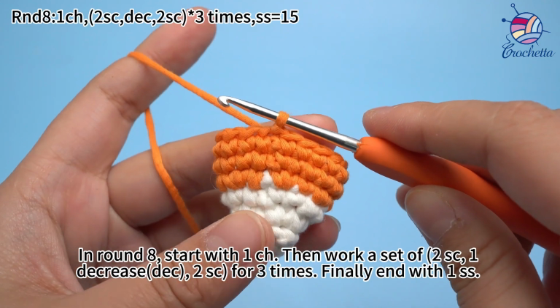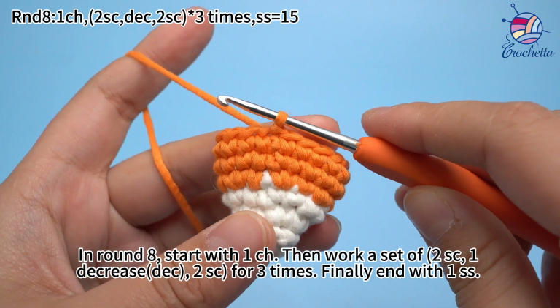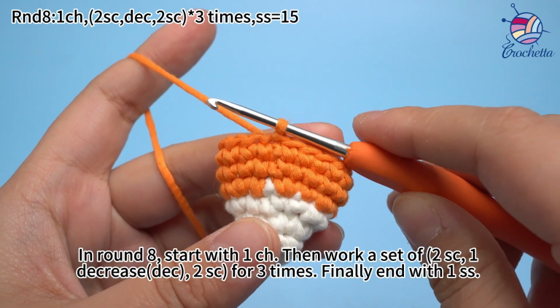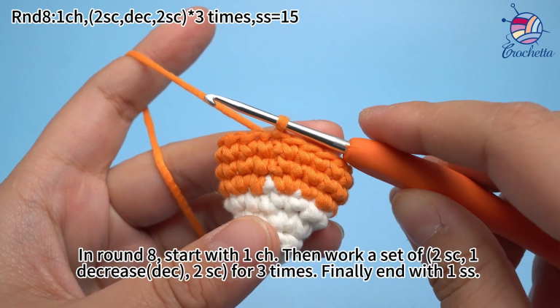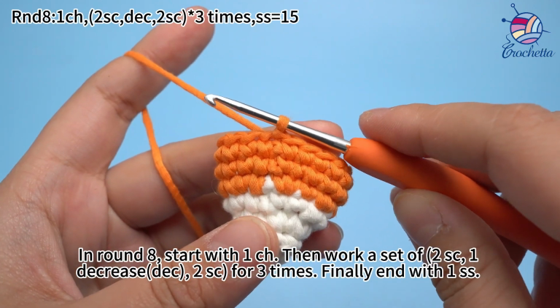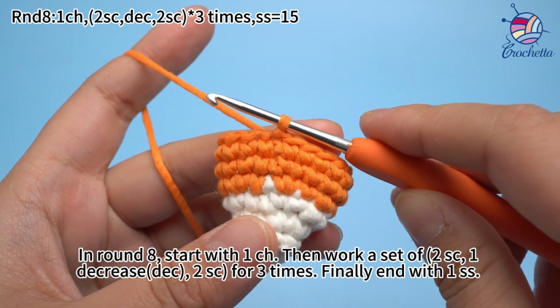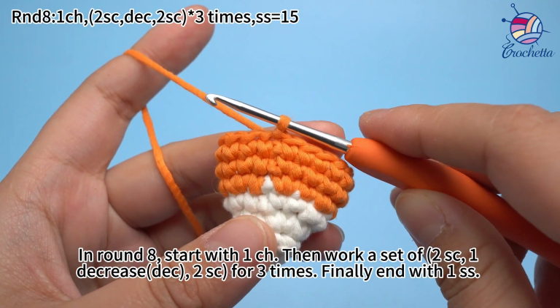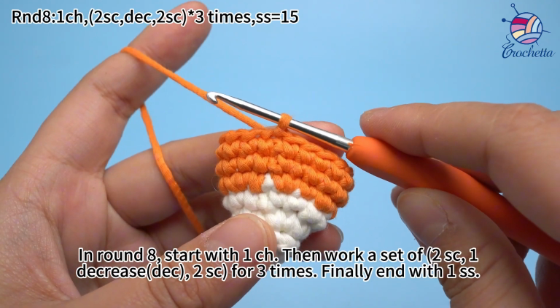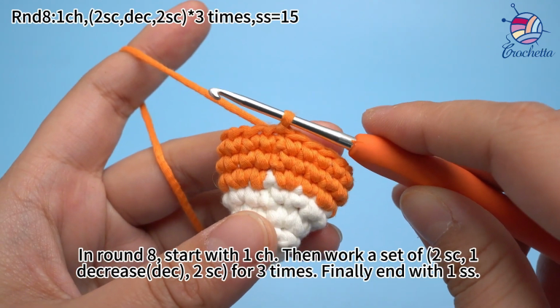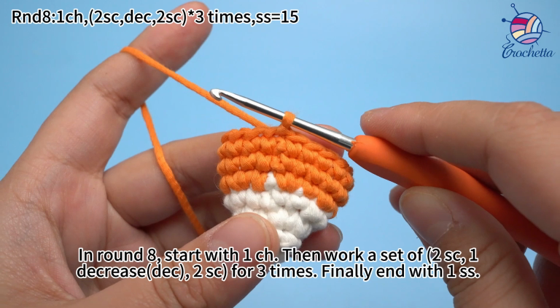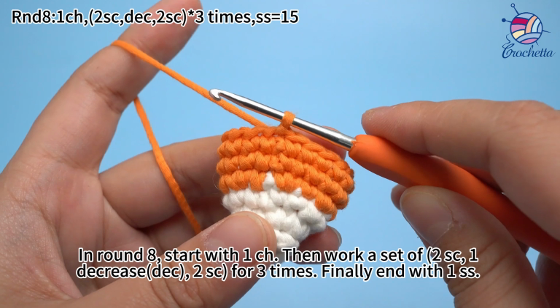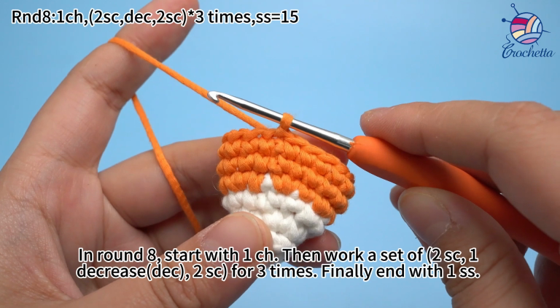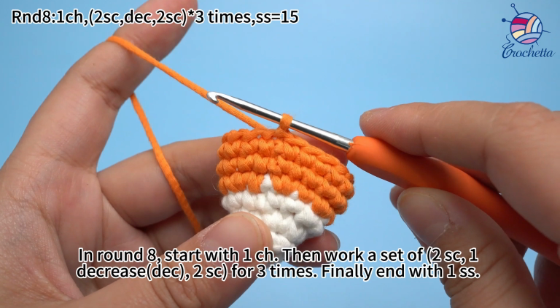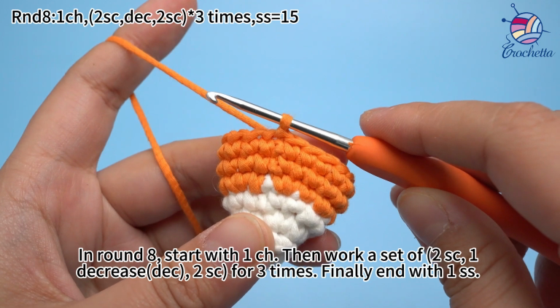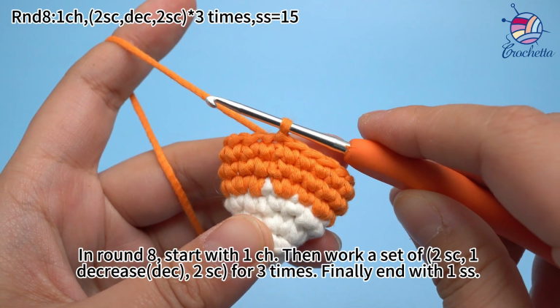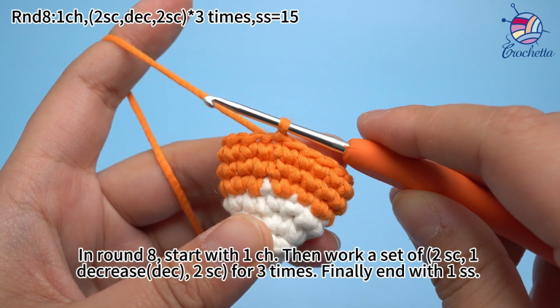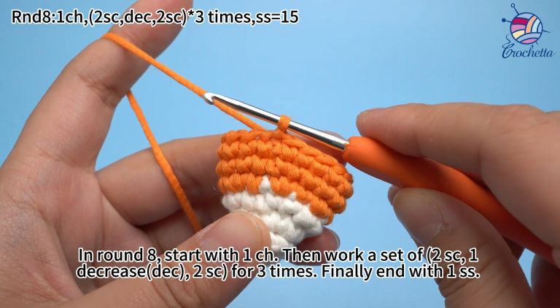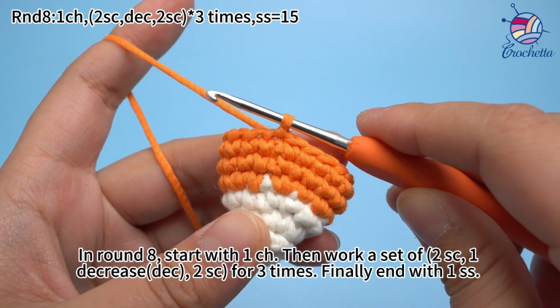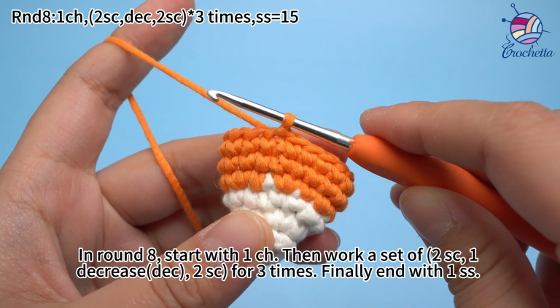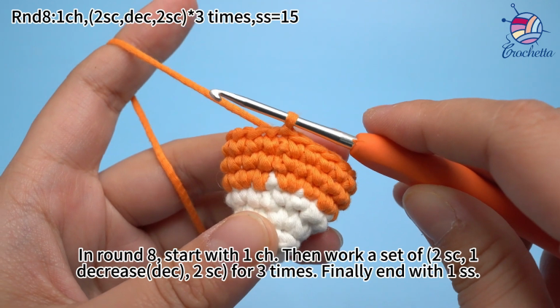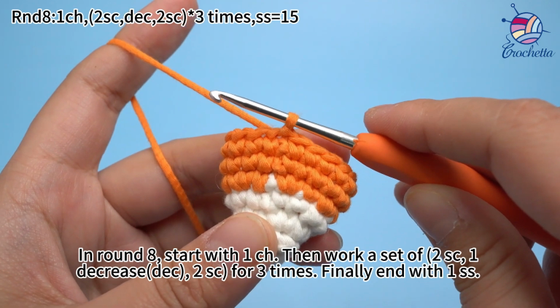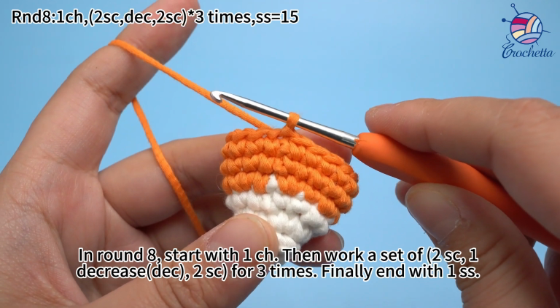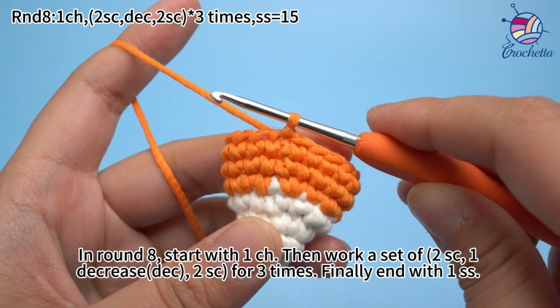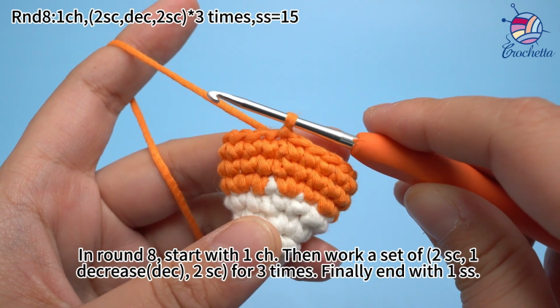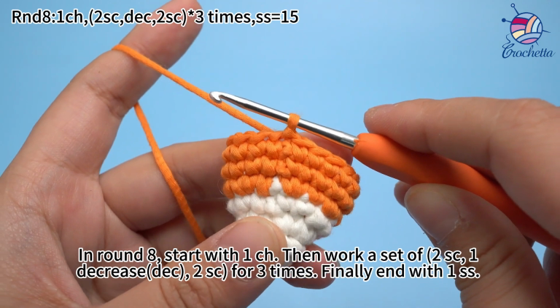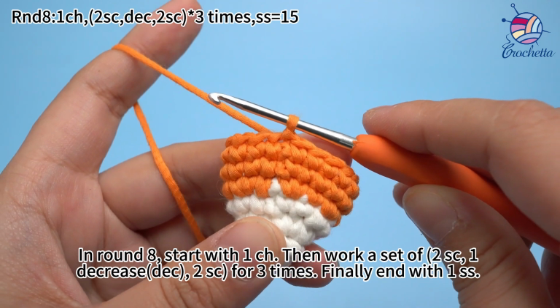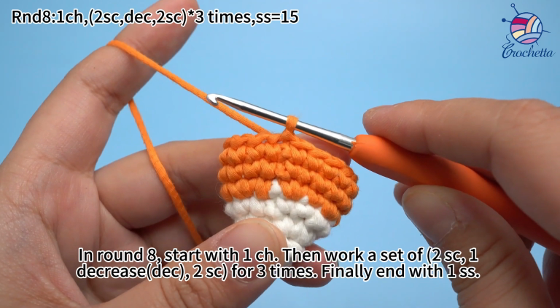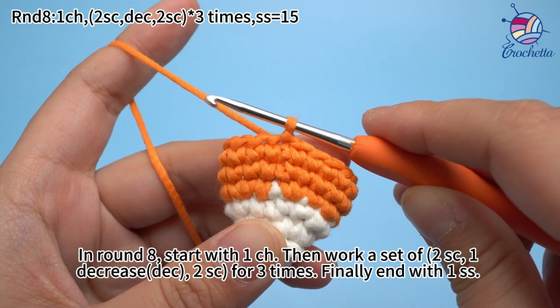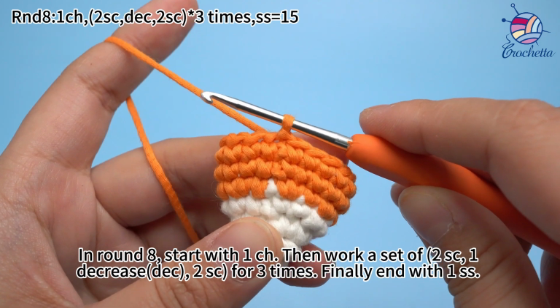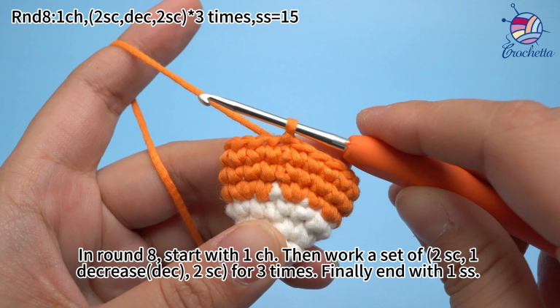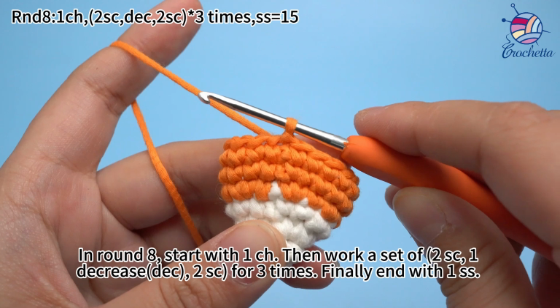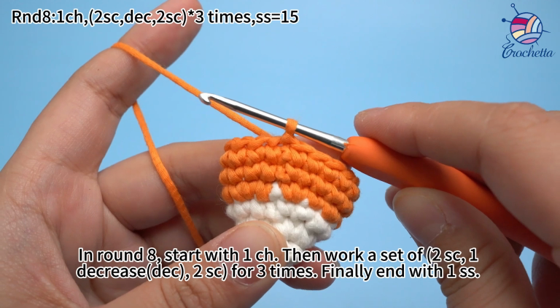In round 8, start with 1 chain stitch. Then work 2 single crochets, 1 decrease, 2 single crochets for 3 times. Finally, work 1 sub-stitch to join the round.